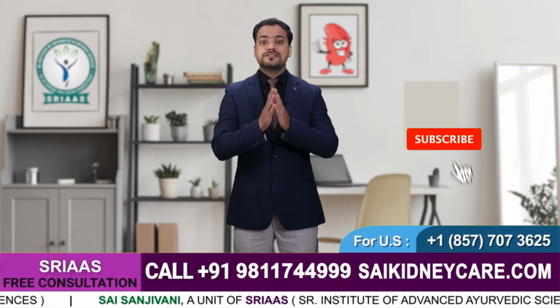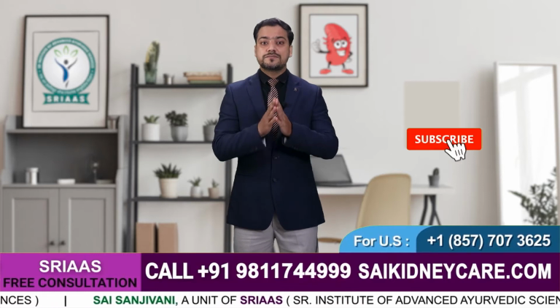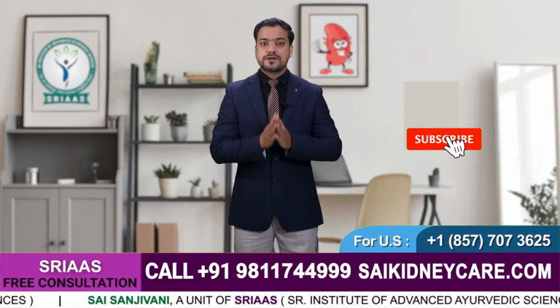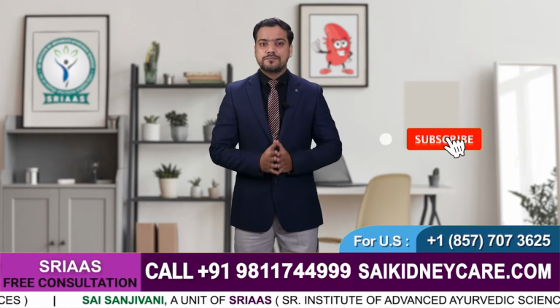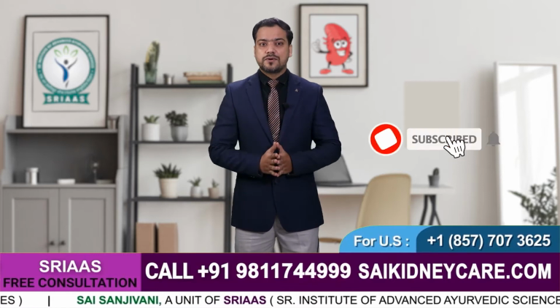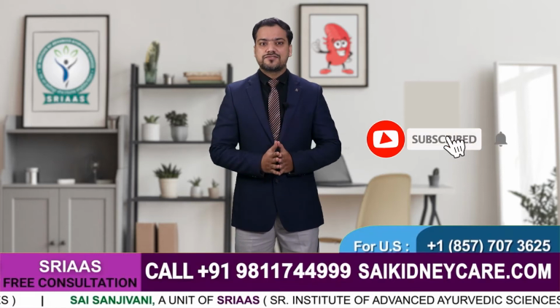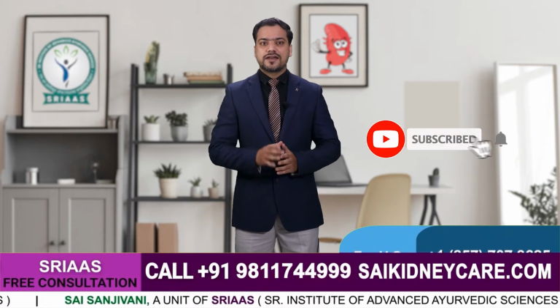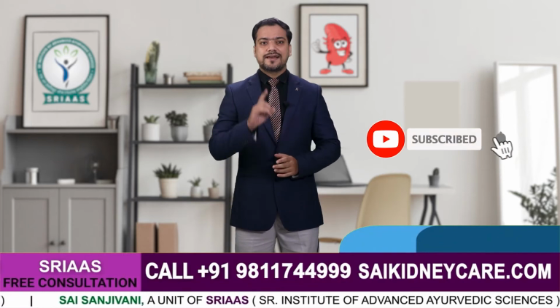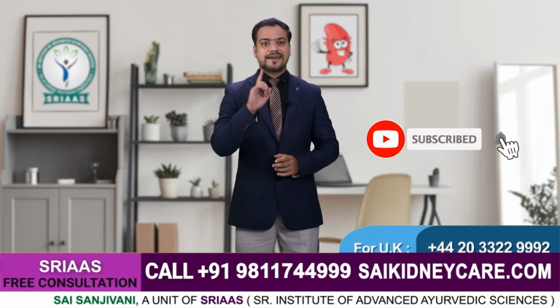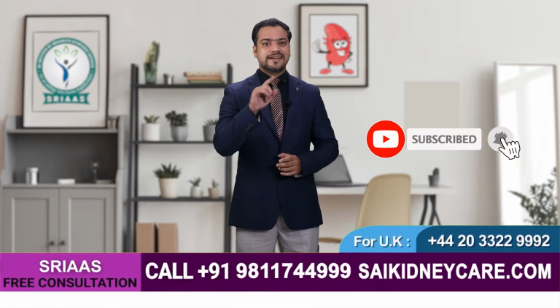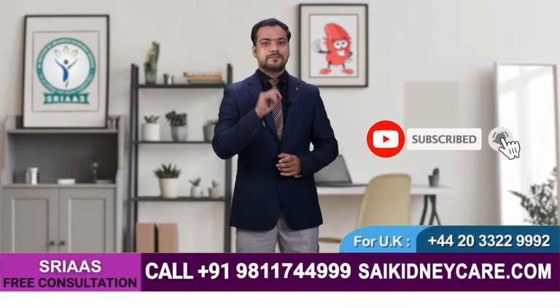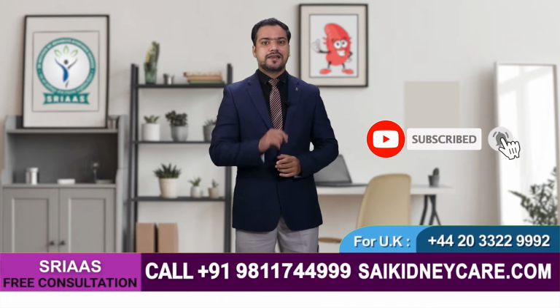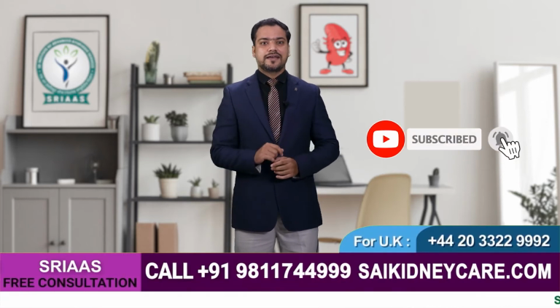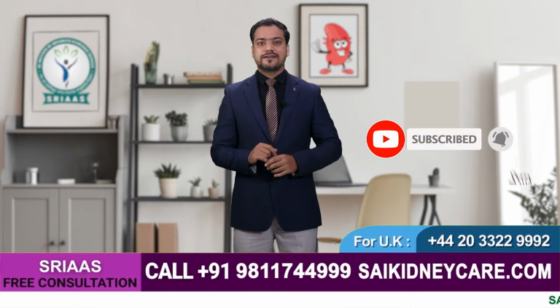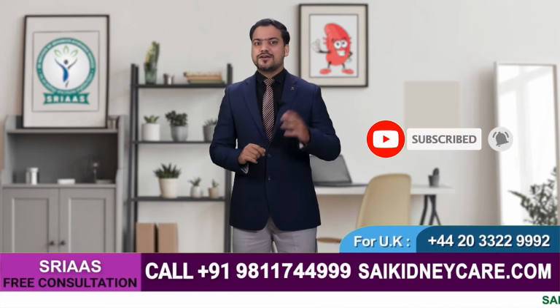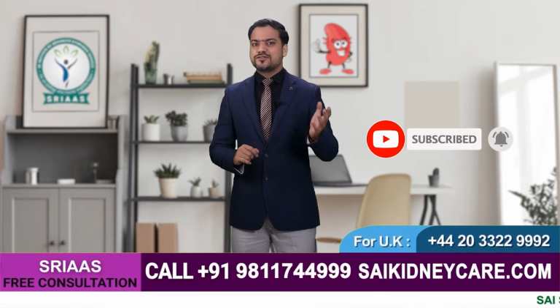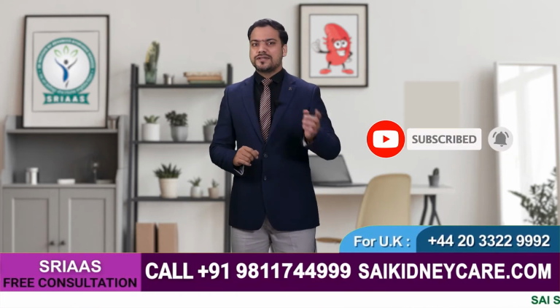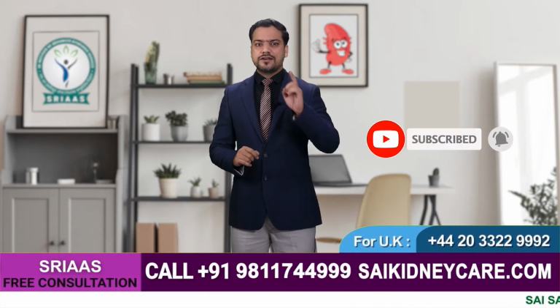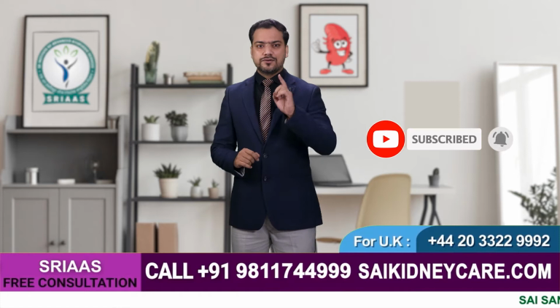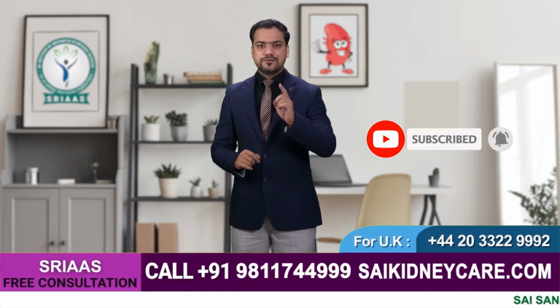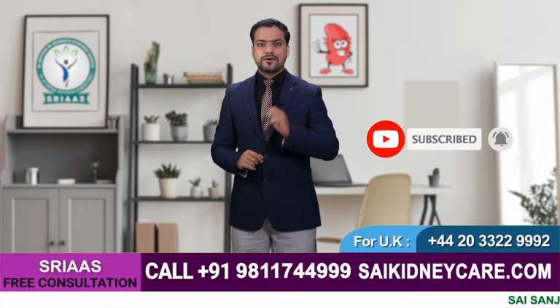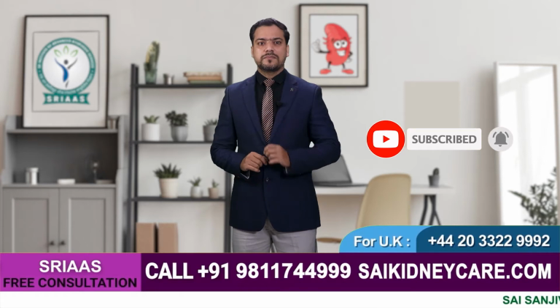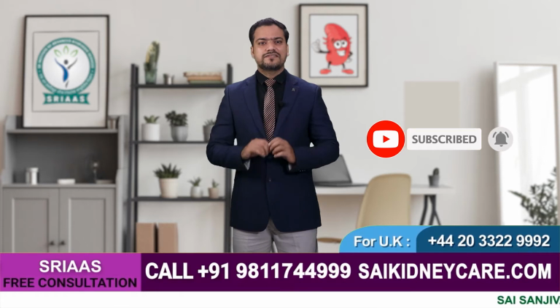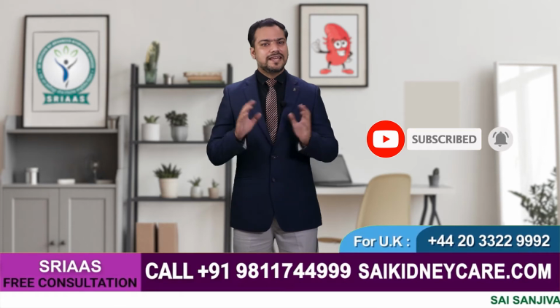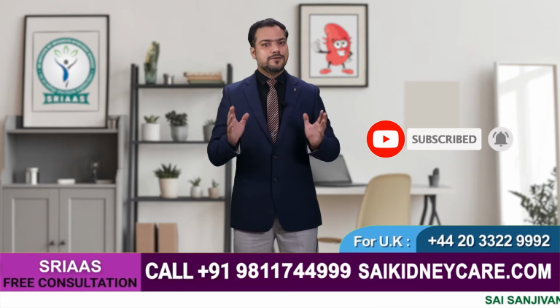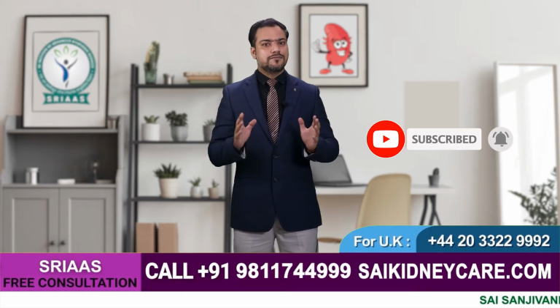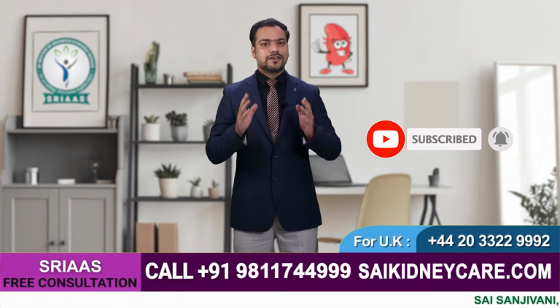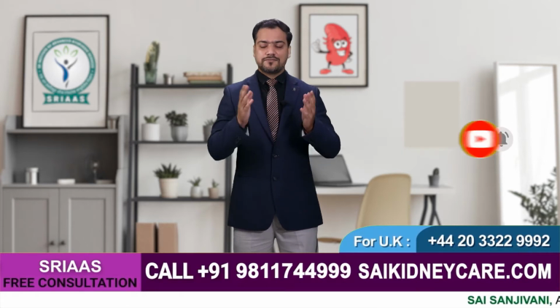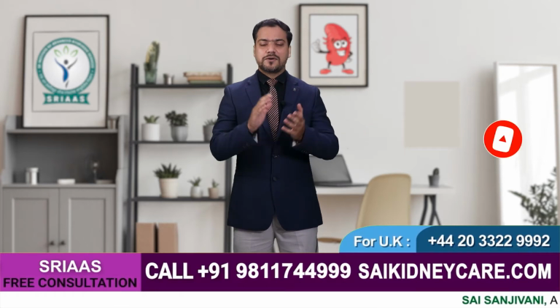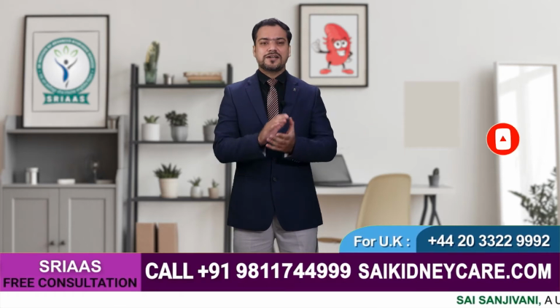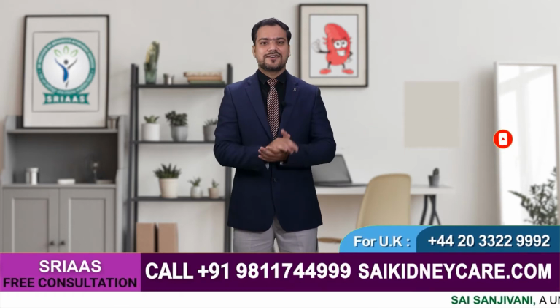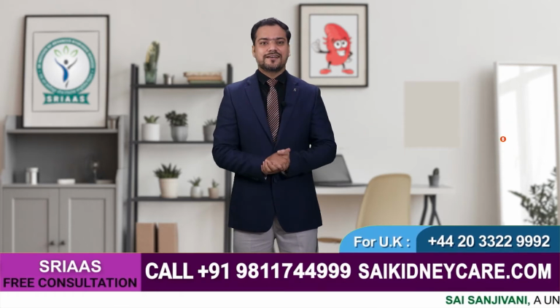Please subscribe to our channel and hit the bell icon so that you do not miss any notification from our channel.